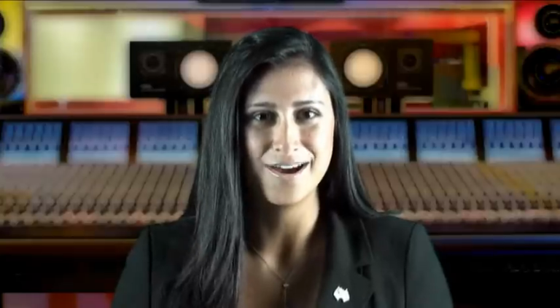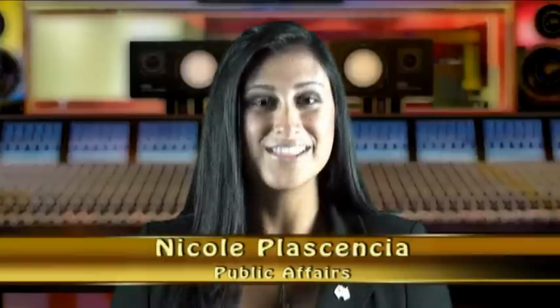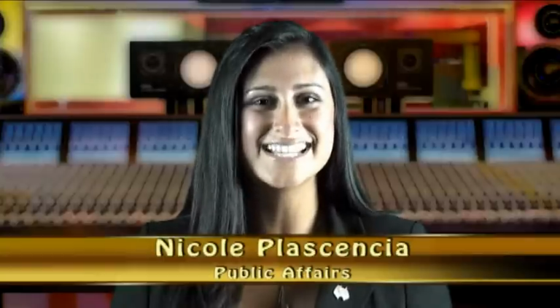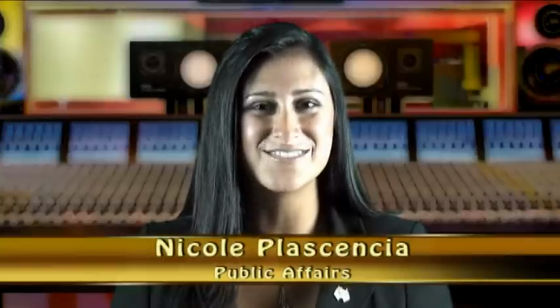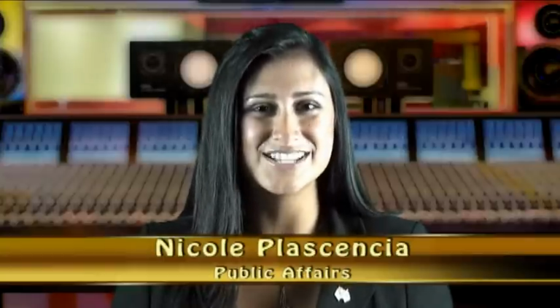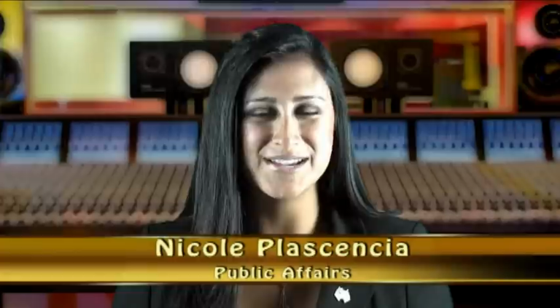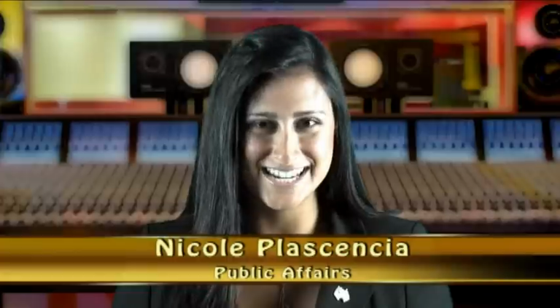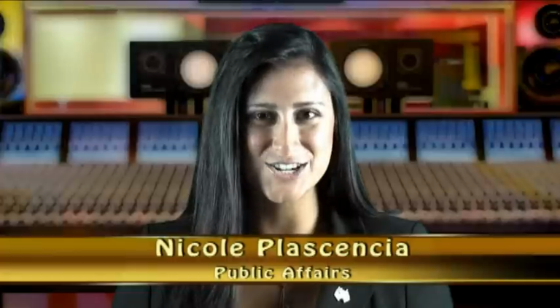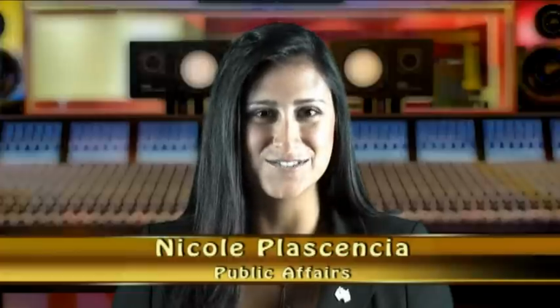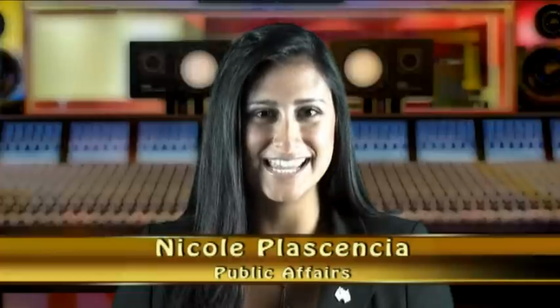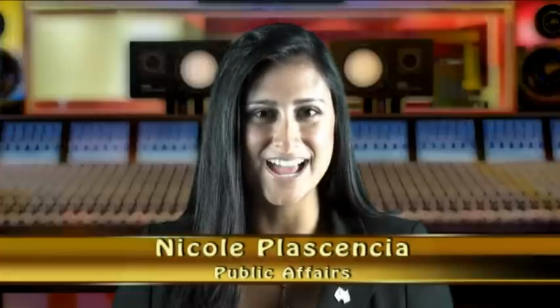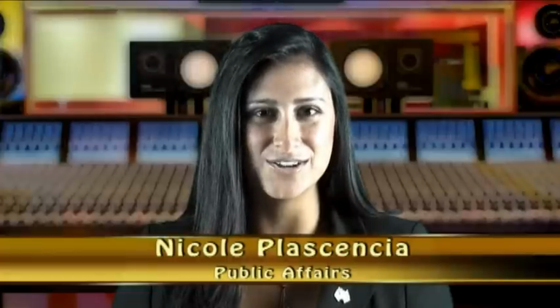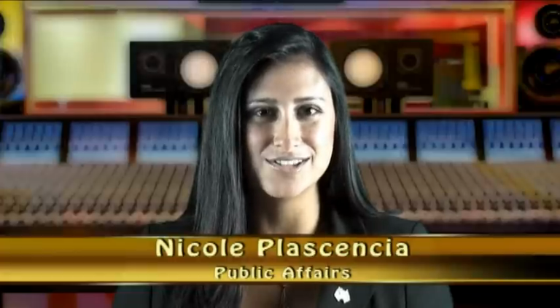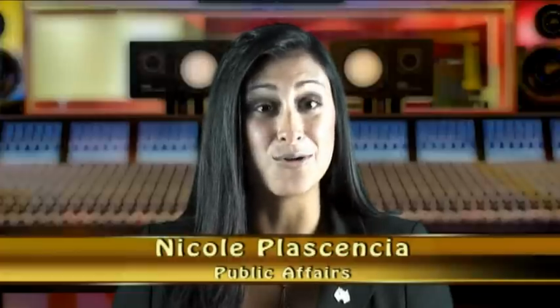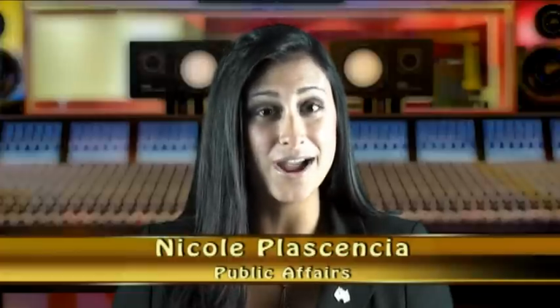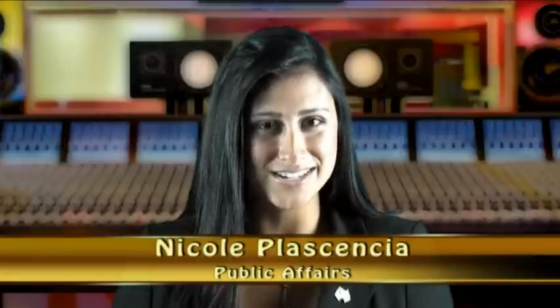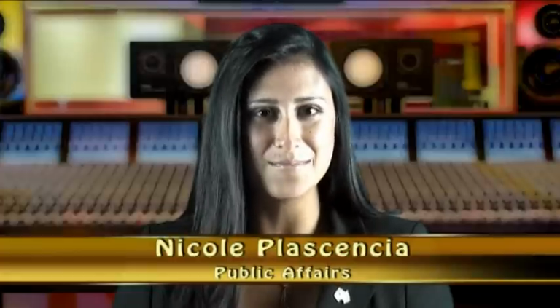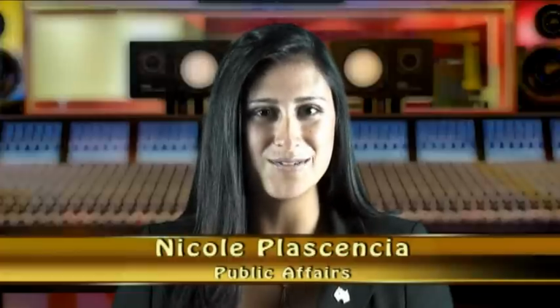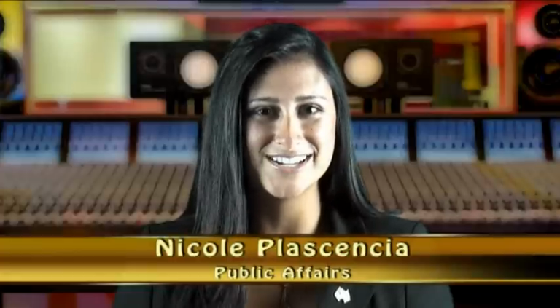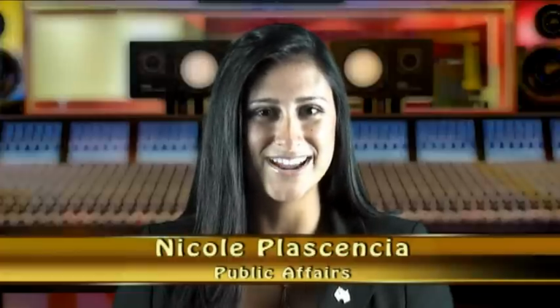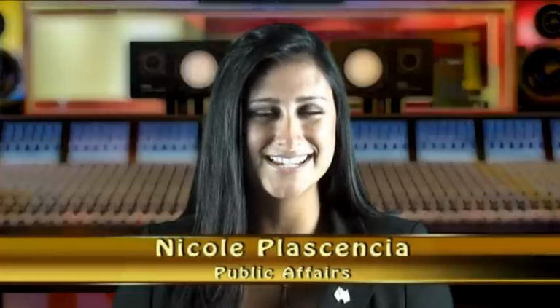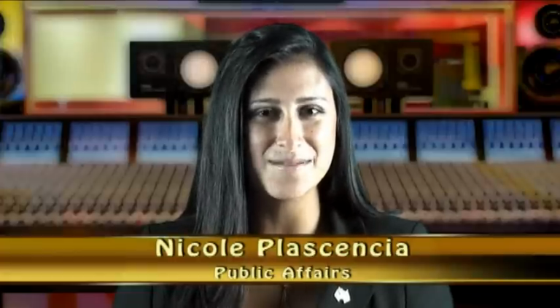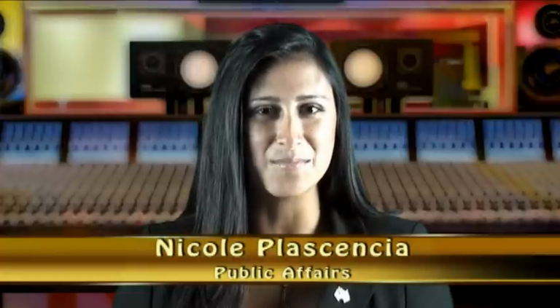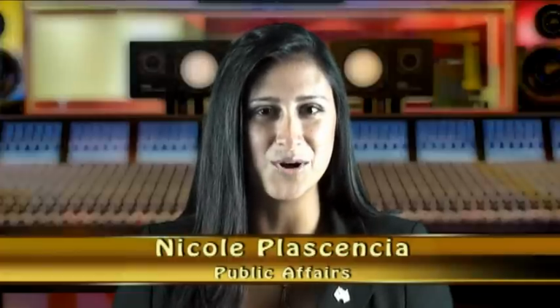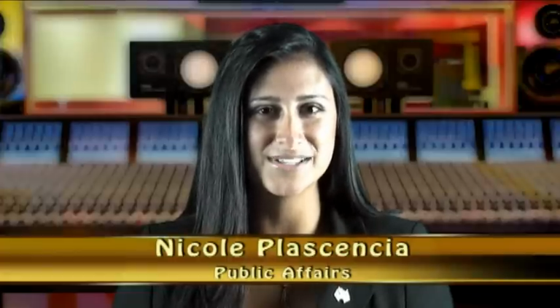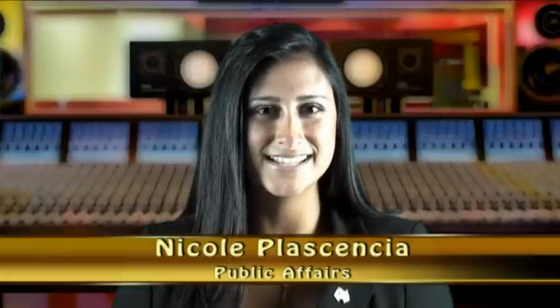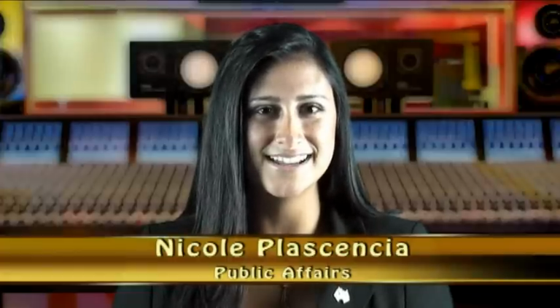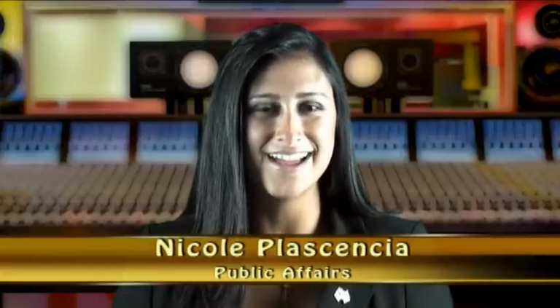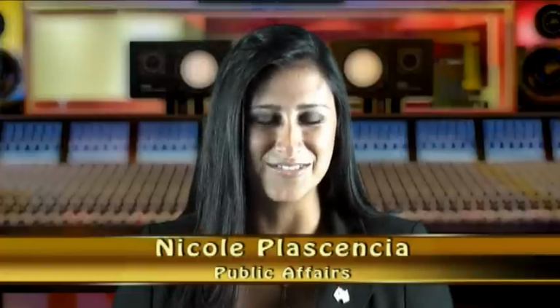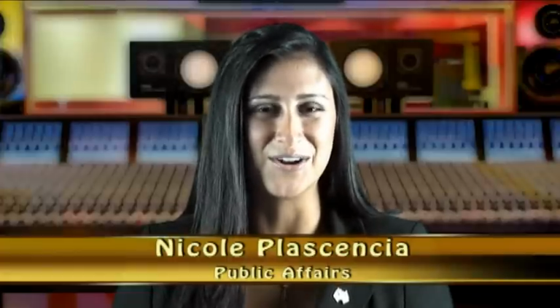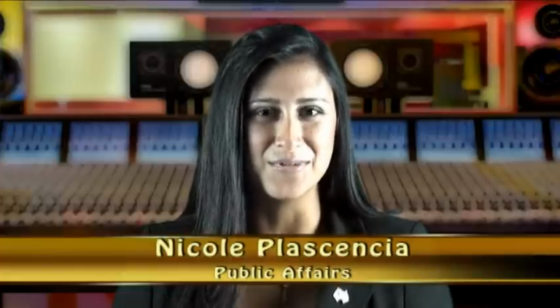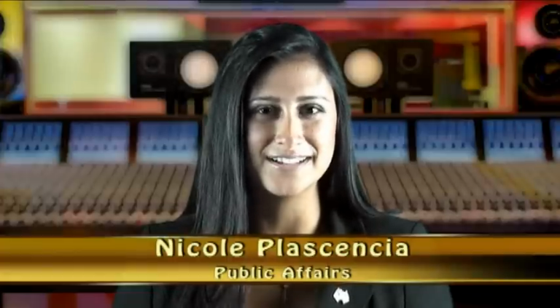Well, that does it for this week's edition of CCAT News Around the Depot. Until next time, I'm Nicole Placencia. Have a great week.